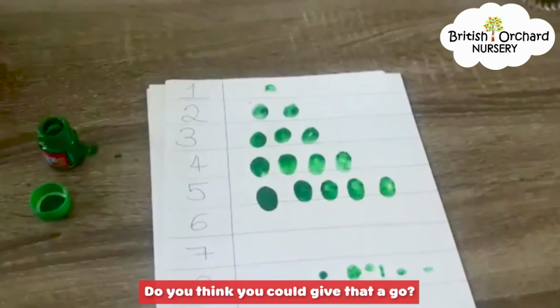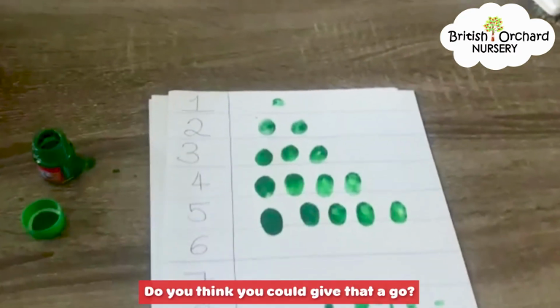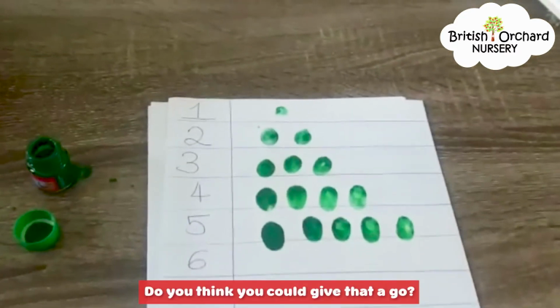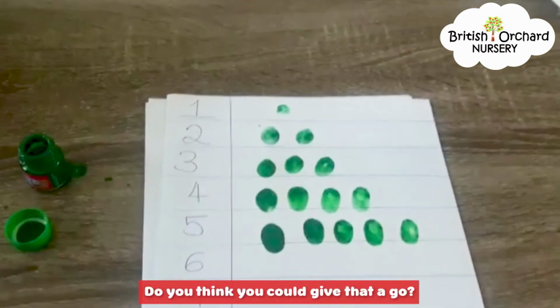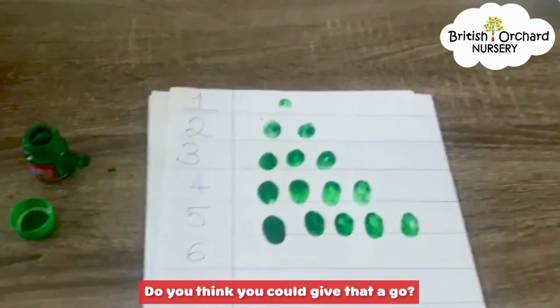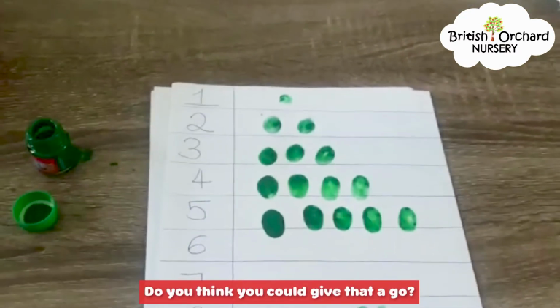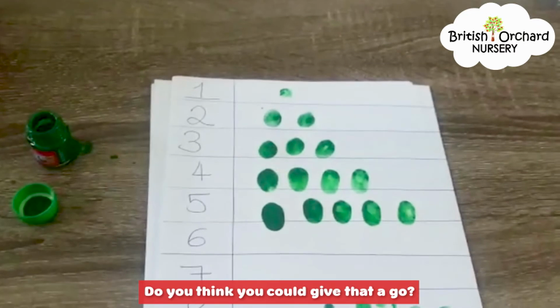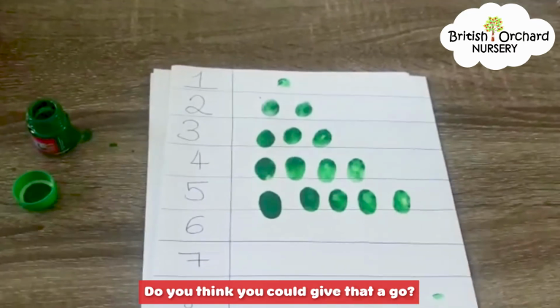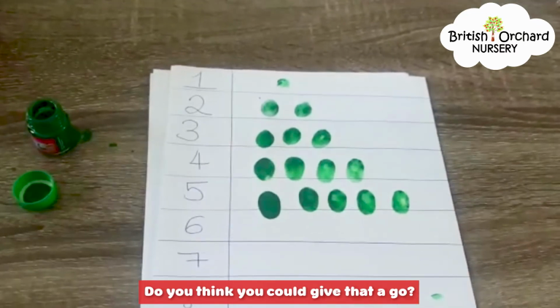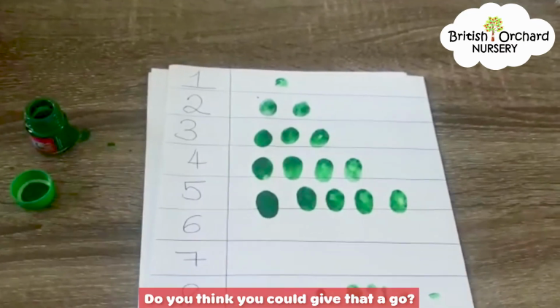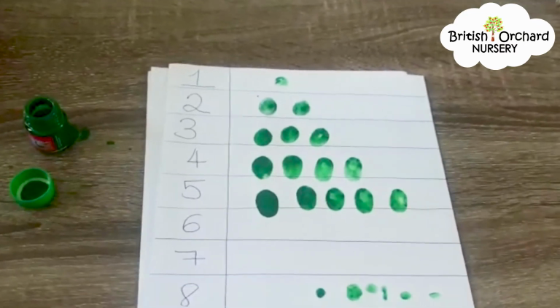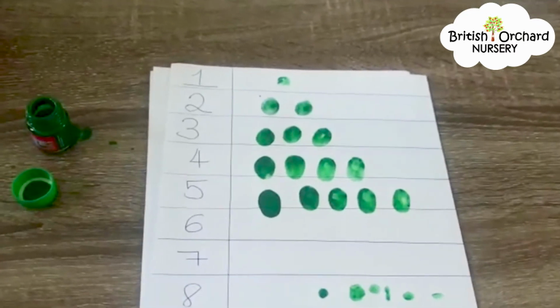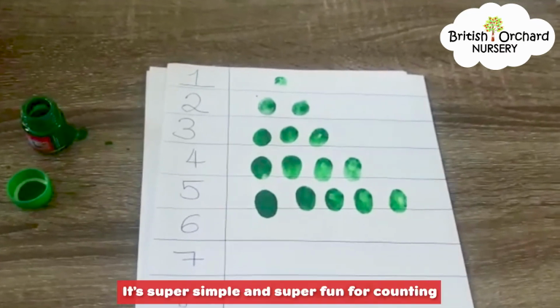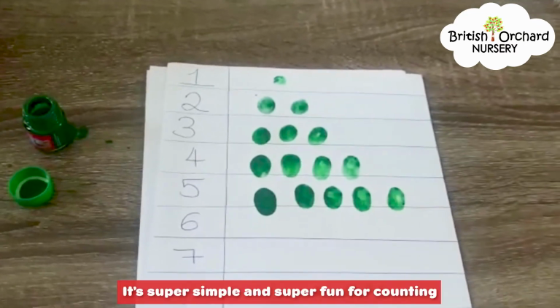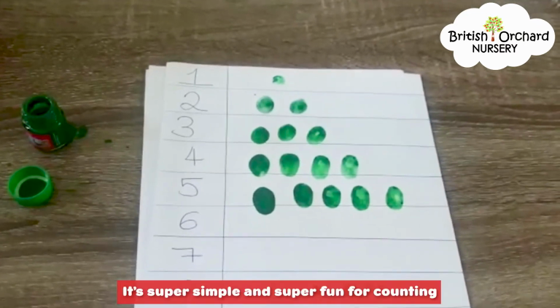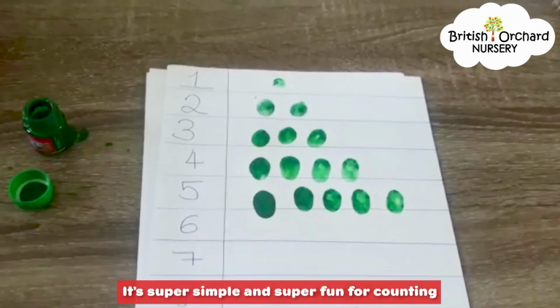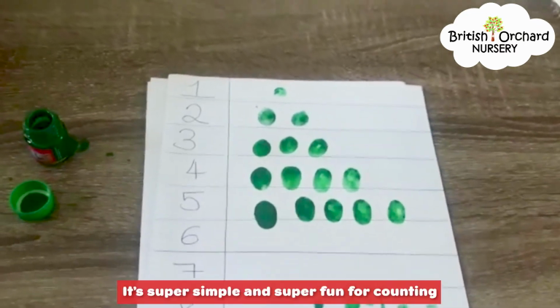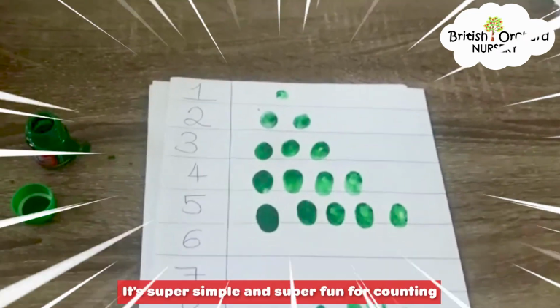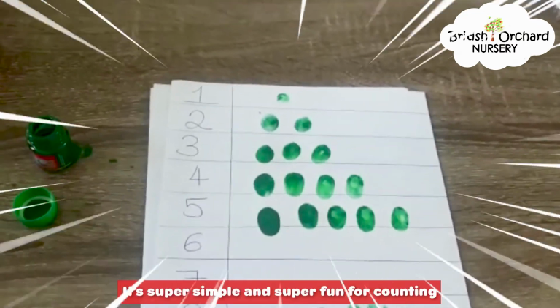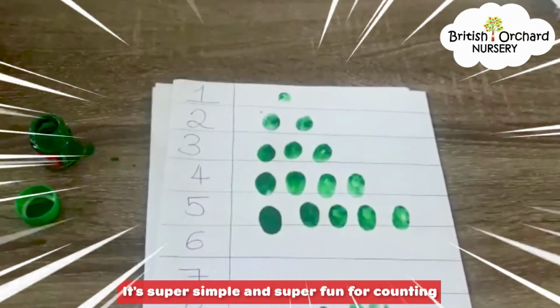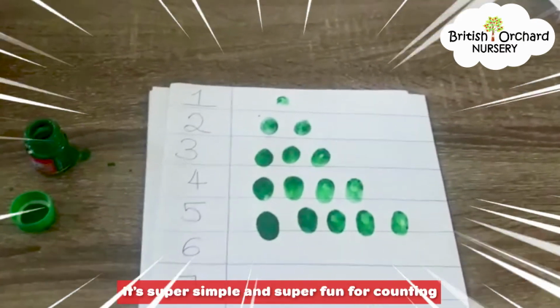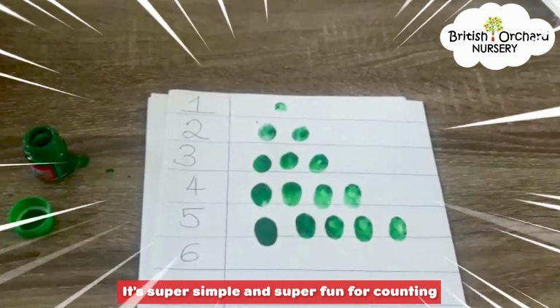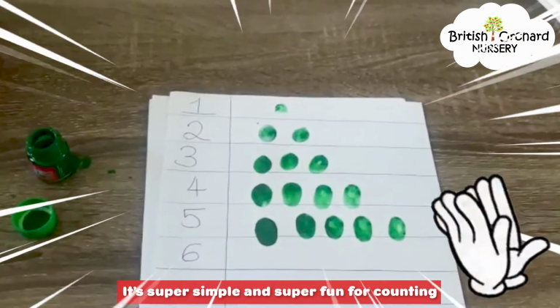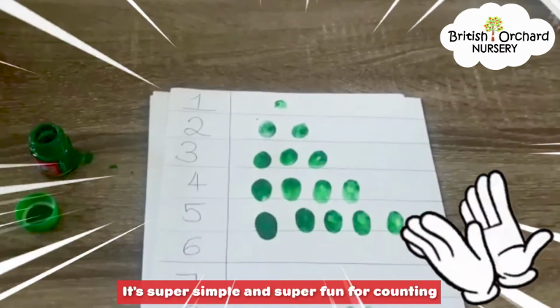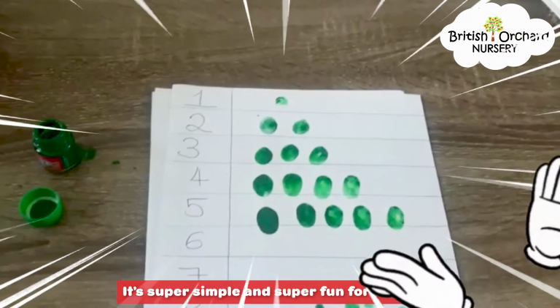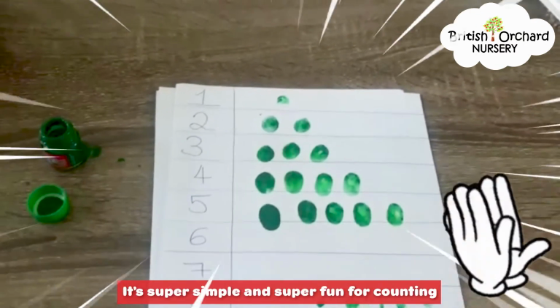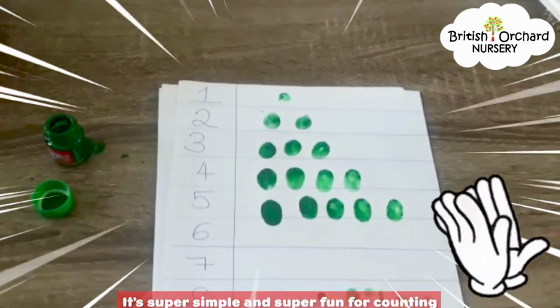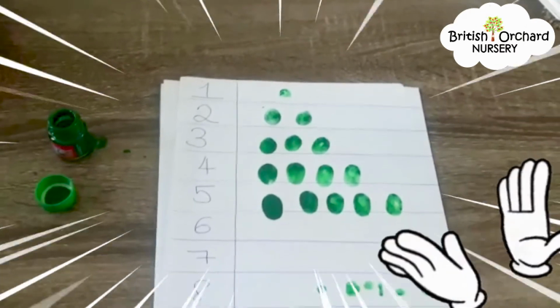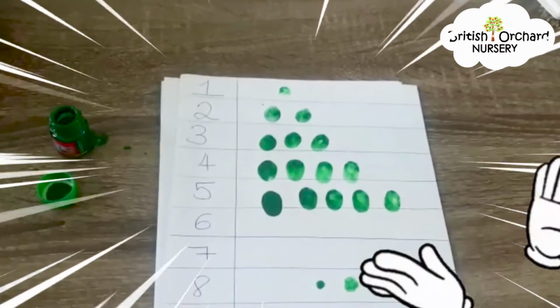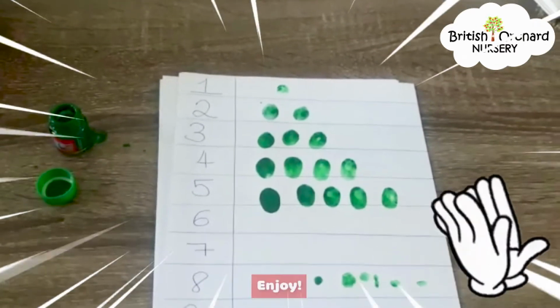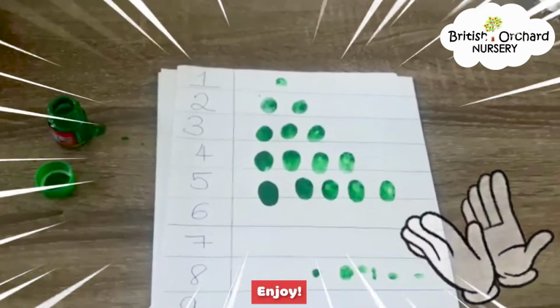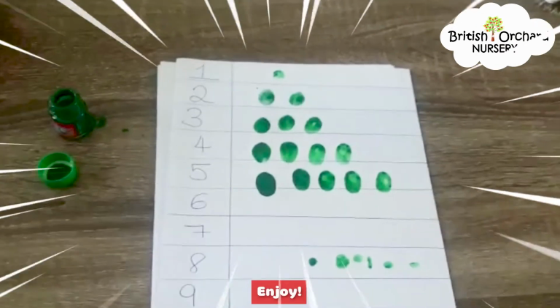Do you think you could give that a go? It's super simple and super fun for counting. Enjoy!